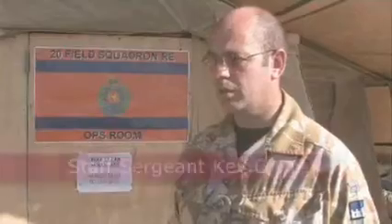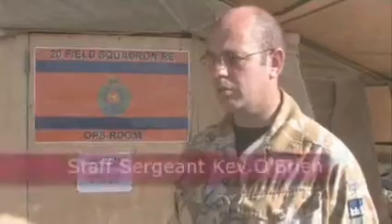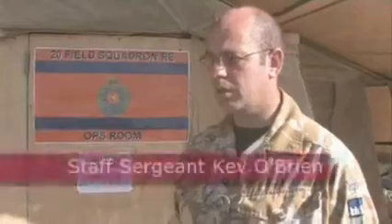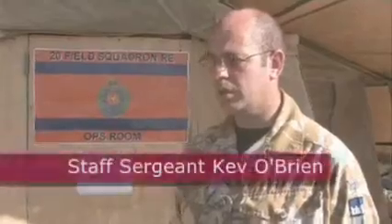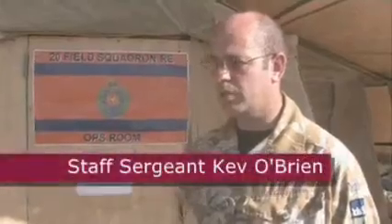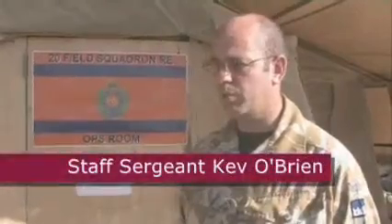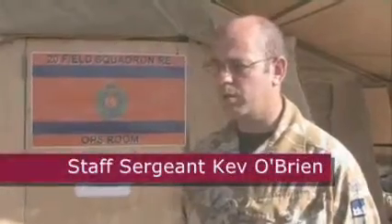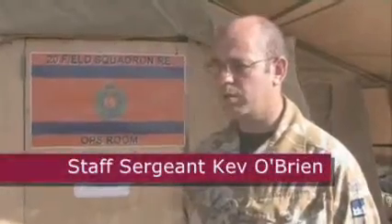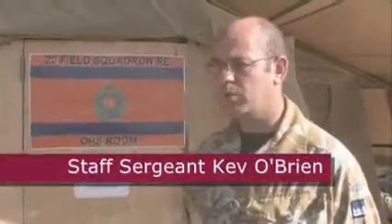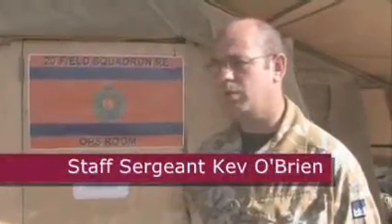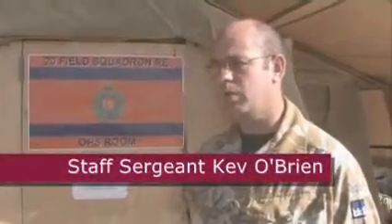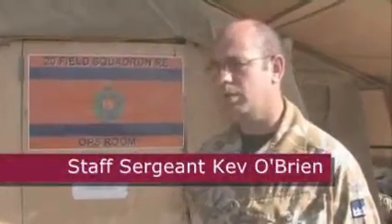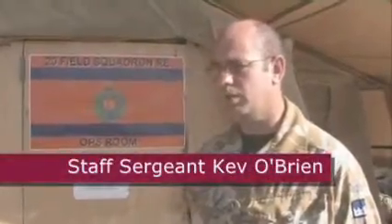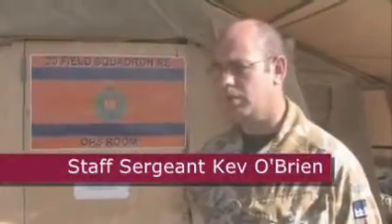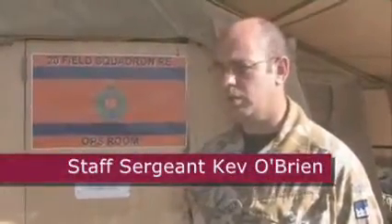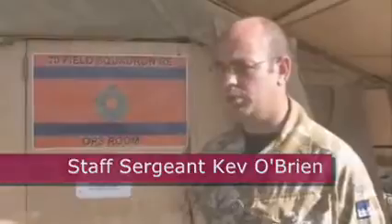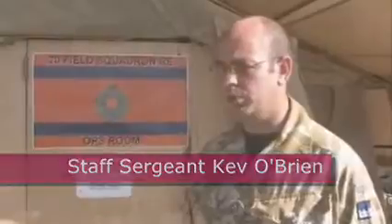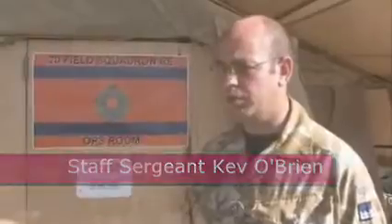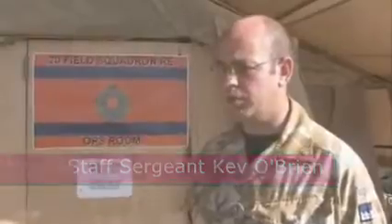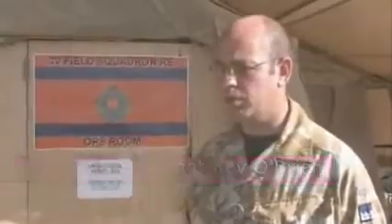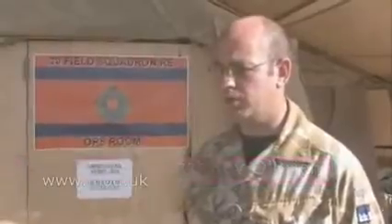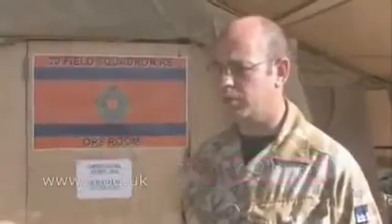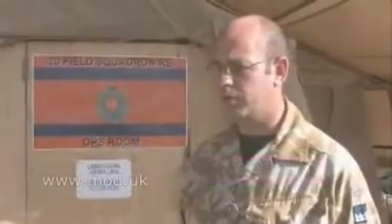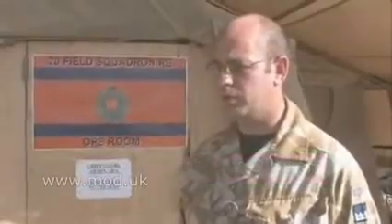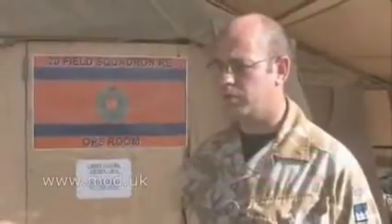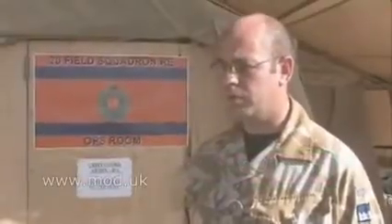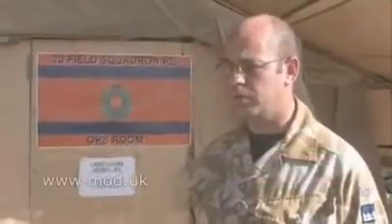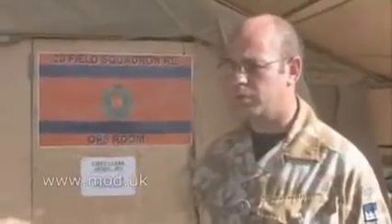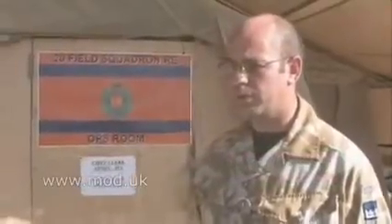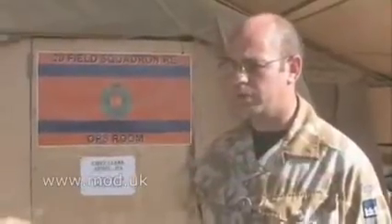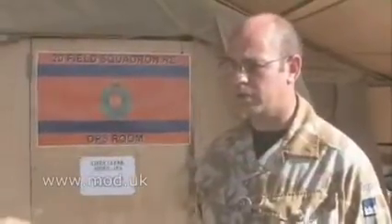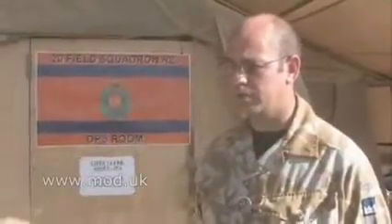Staff Sergeant Kev O'Brien. I work as the OPS Senior NCO, the 20th Field Squadron here on OPS NX7.